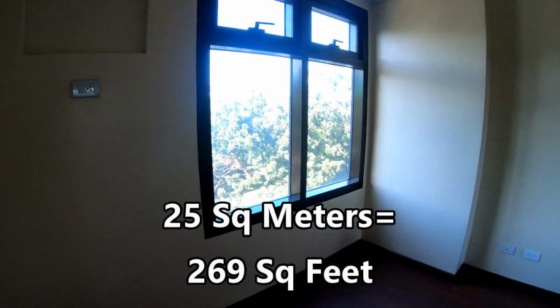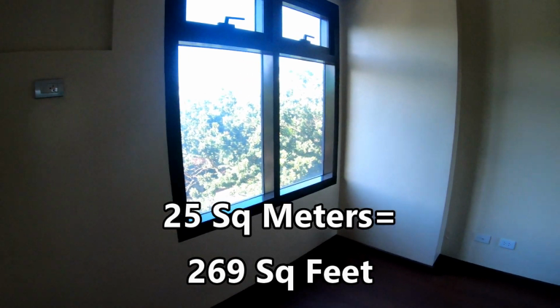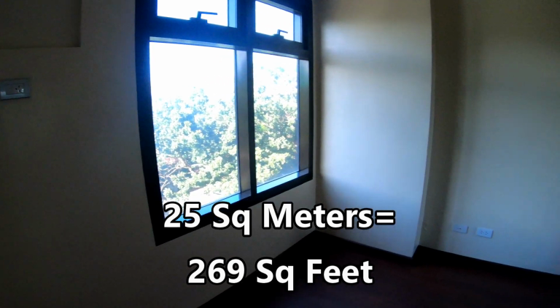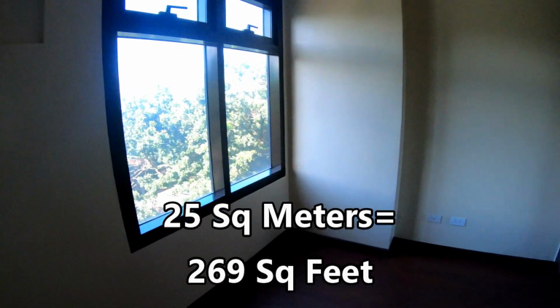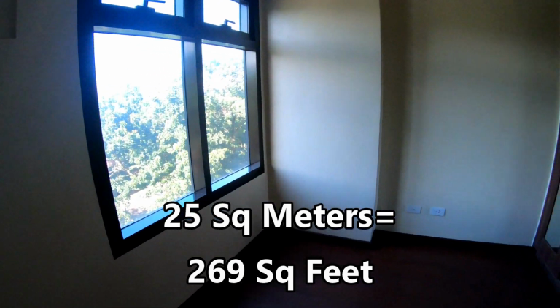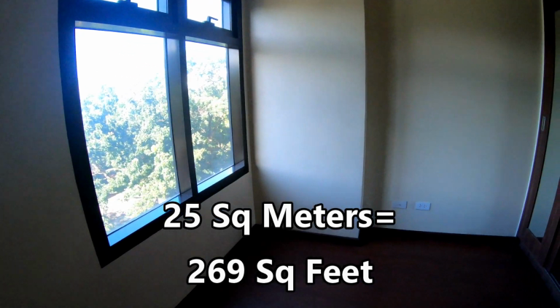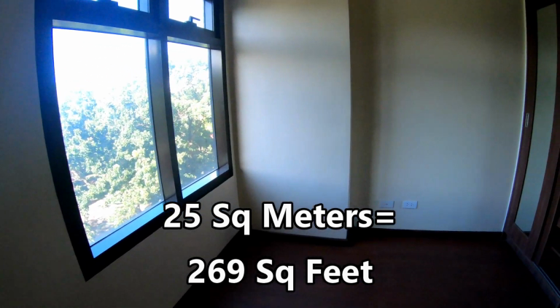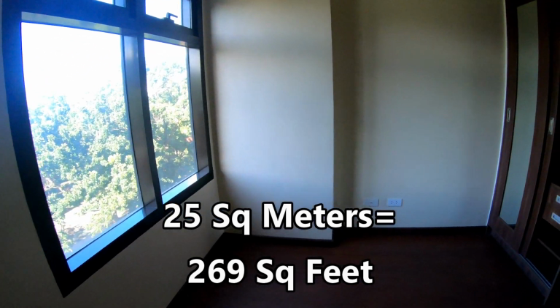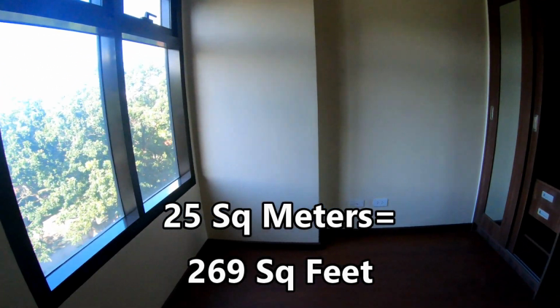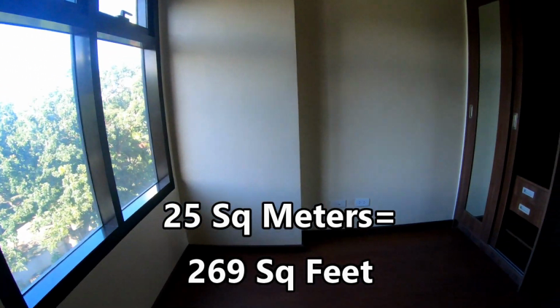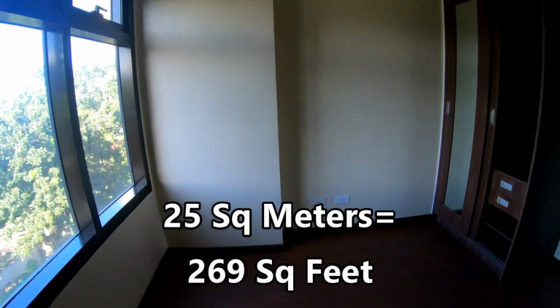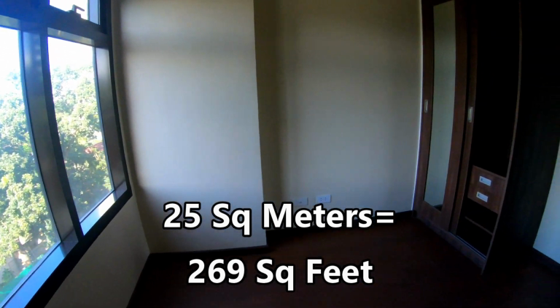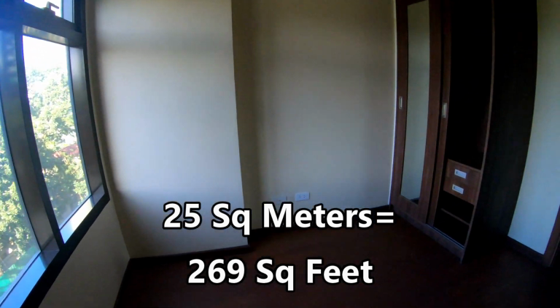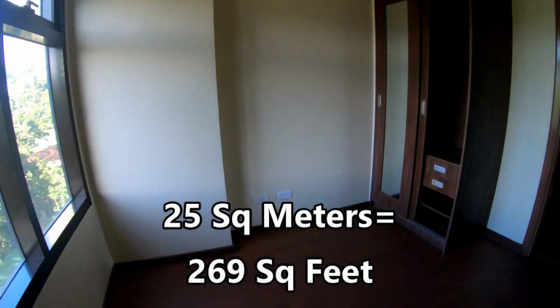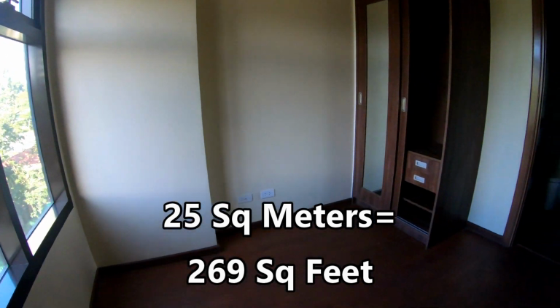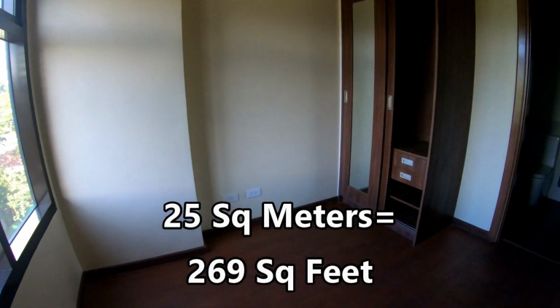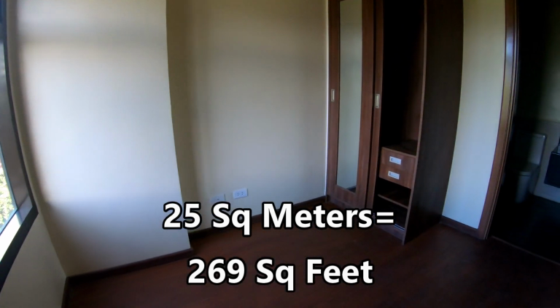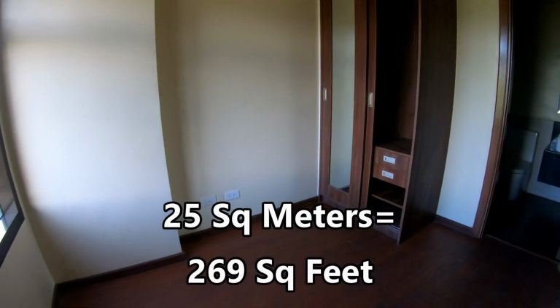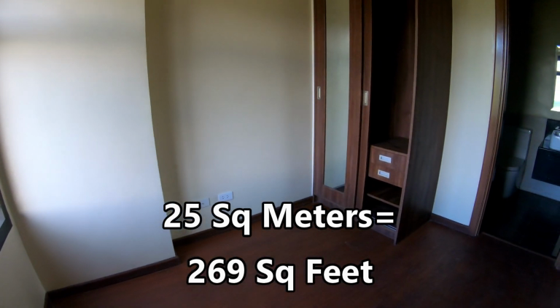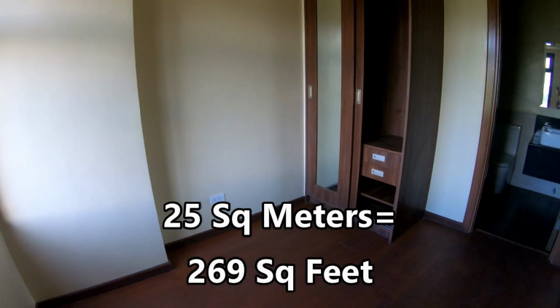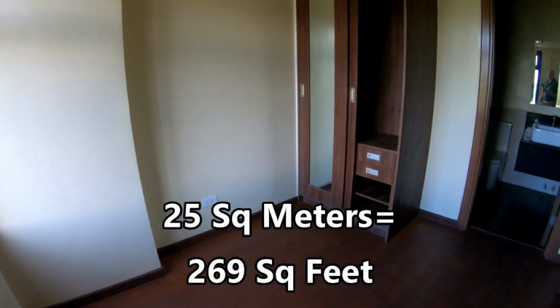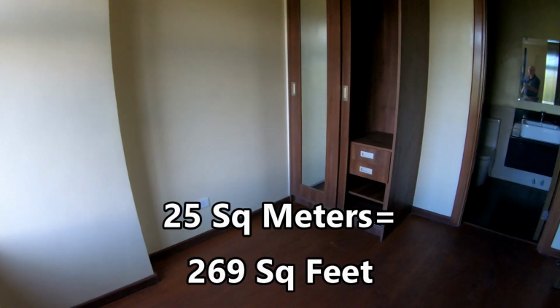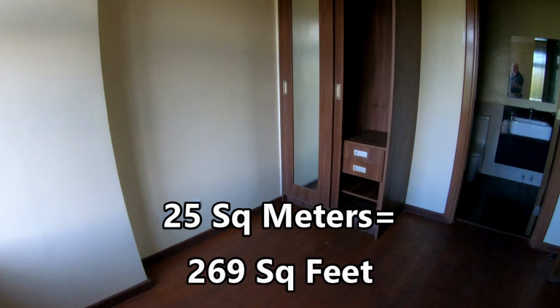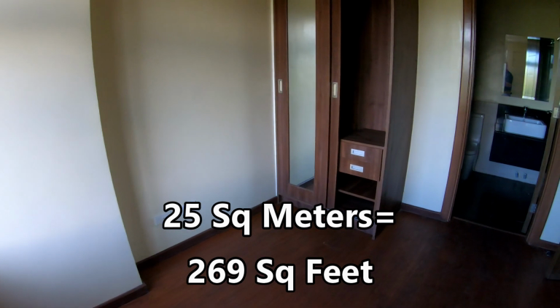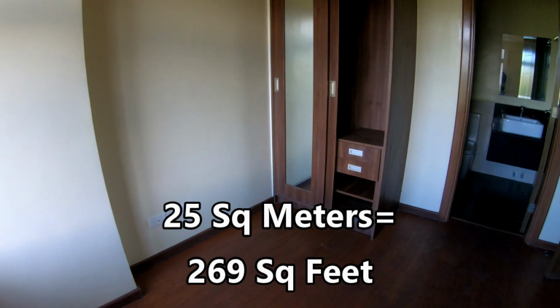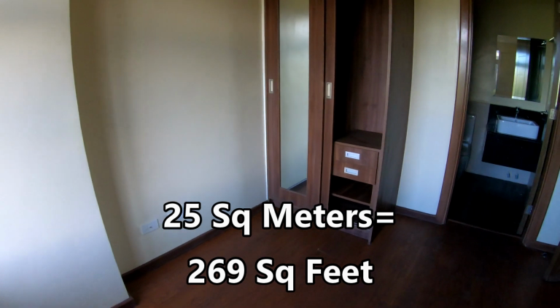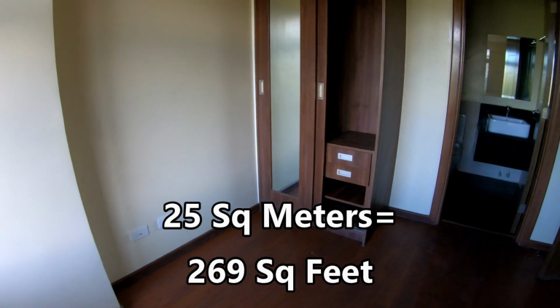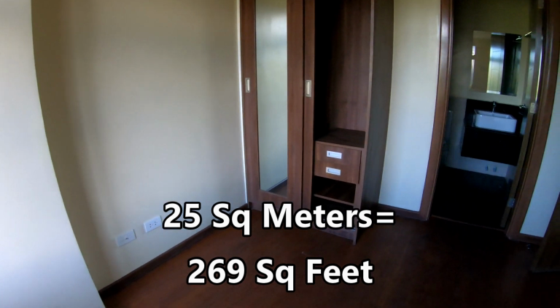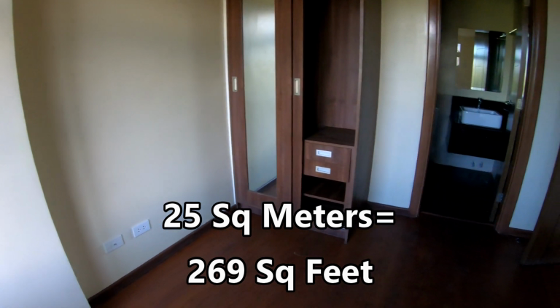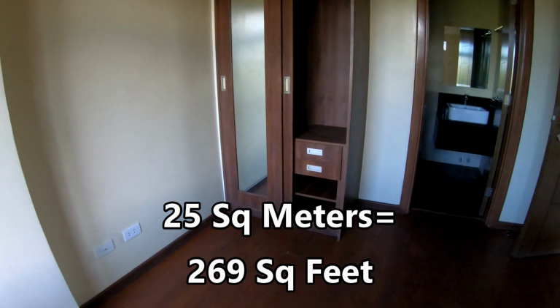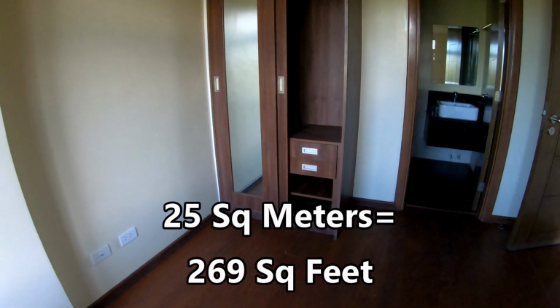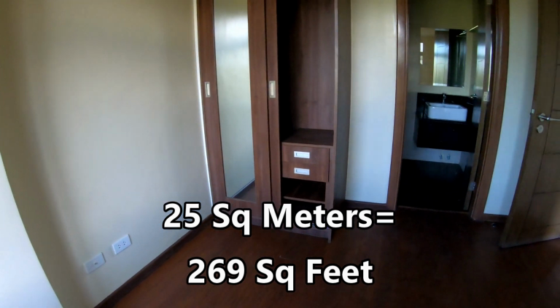The unit is 25 square meters — about 269 square feet. I think they have some a little bit bigger than that, though I'm not positive.